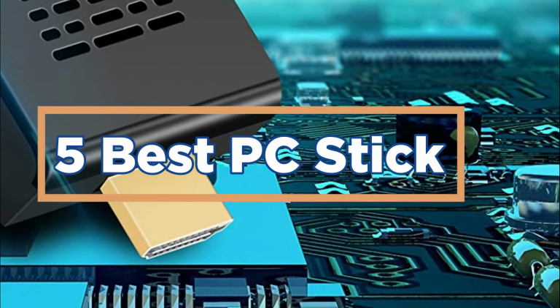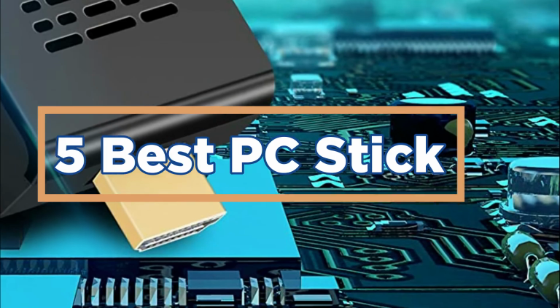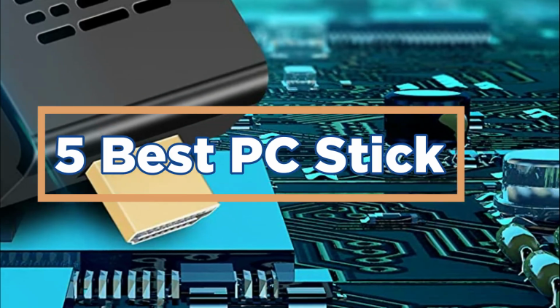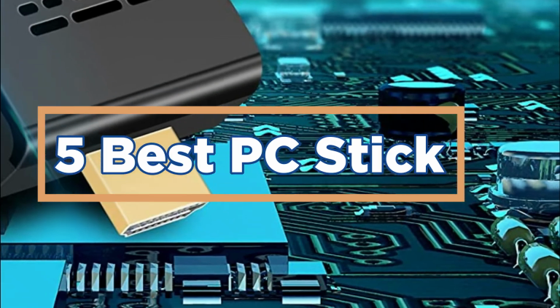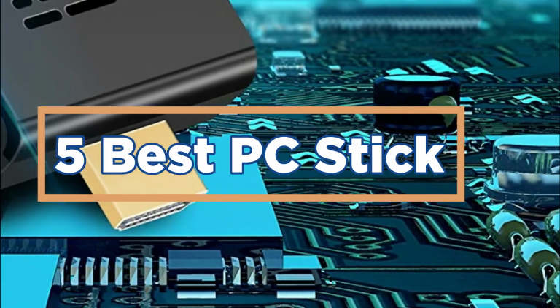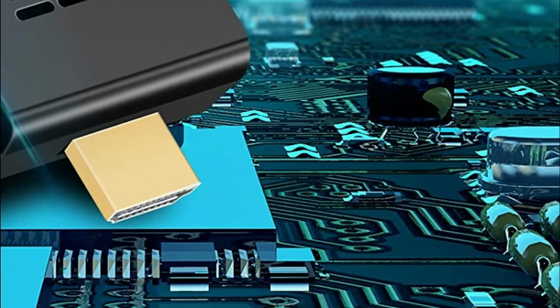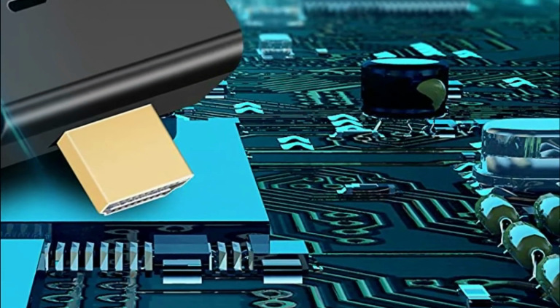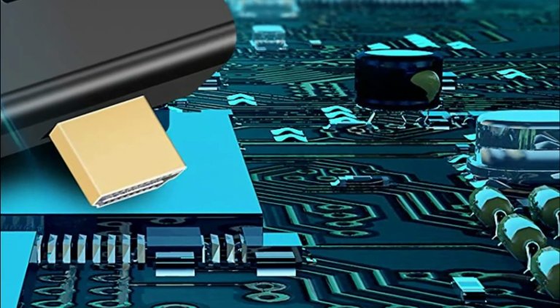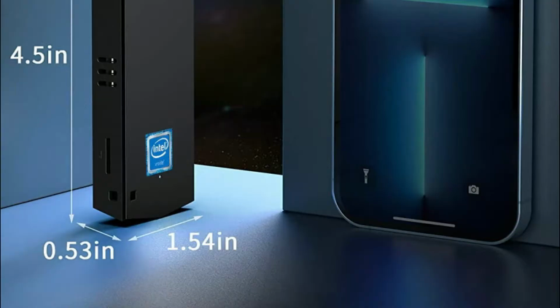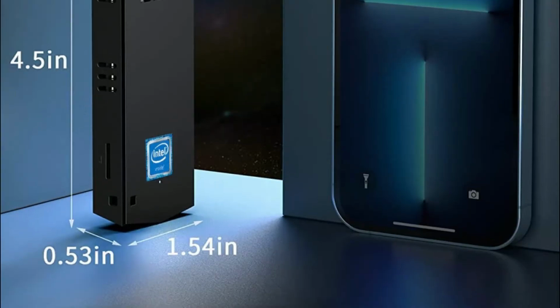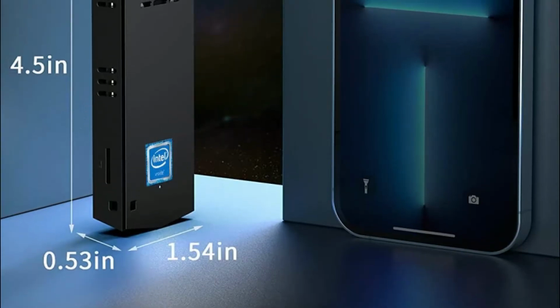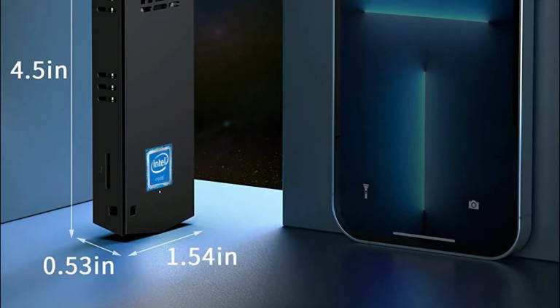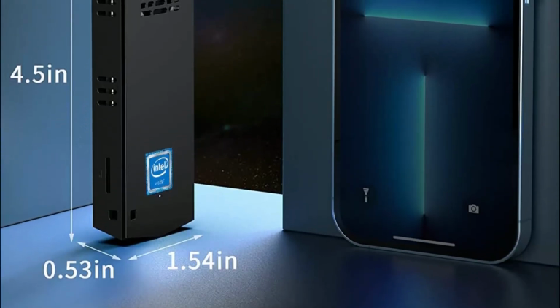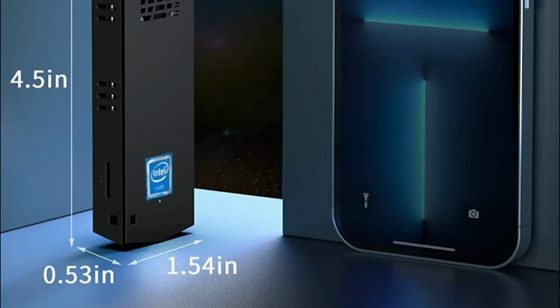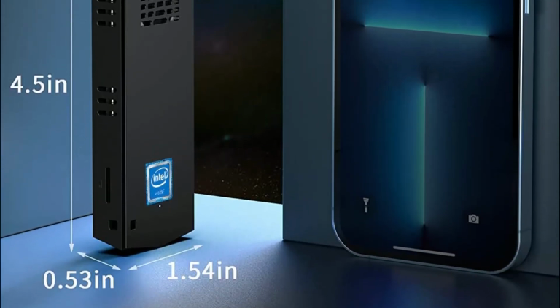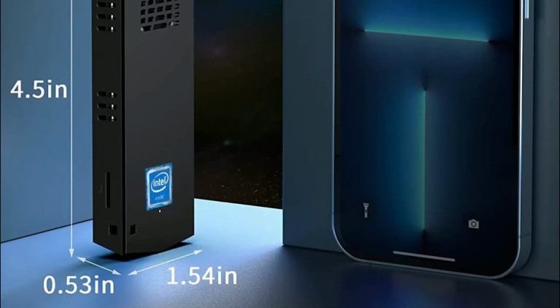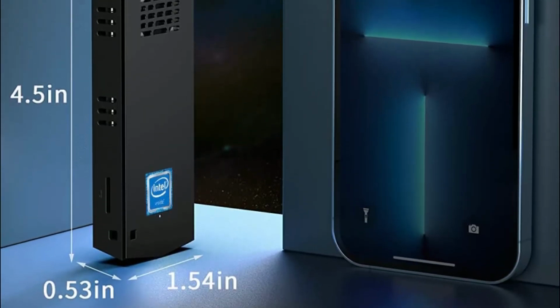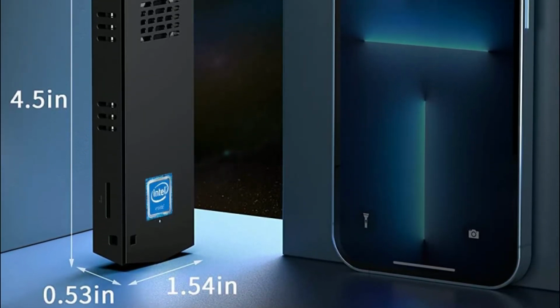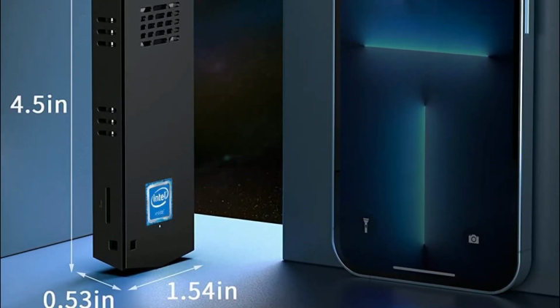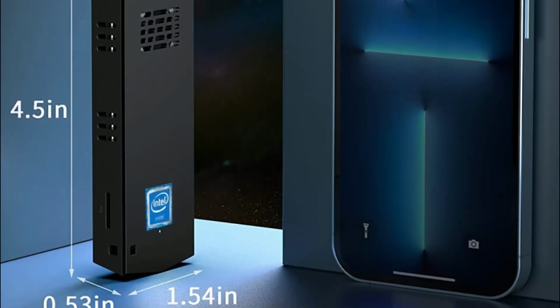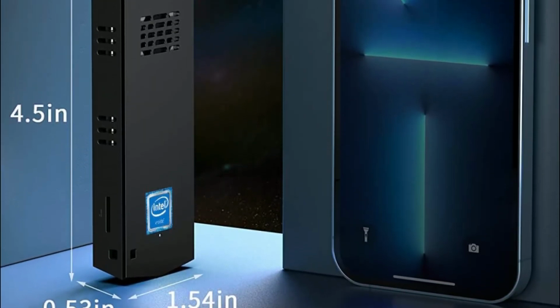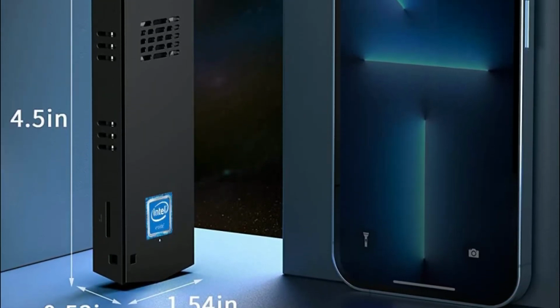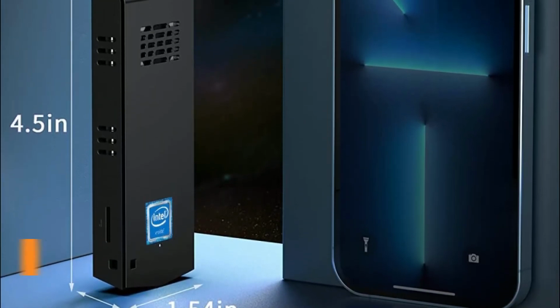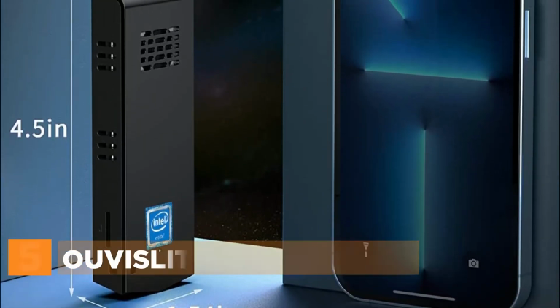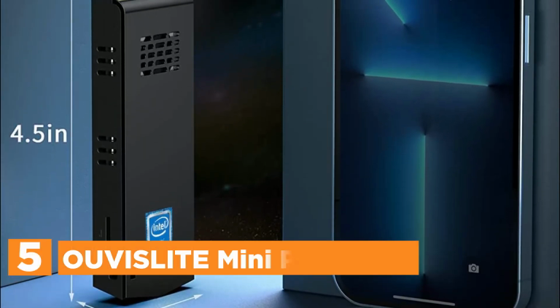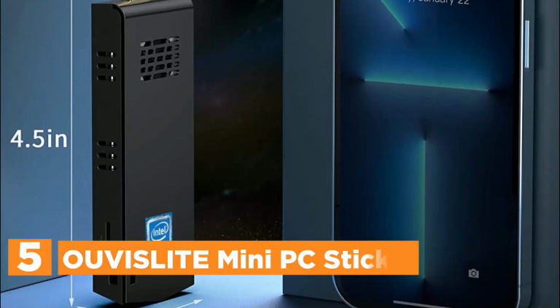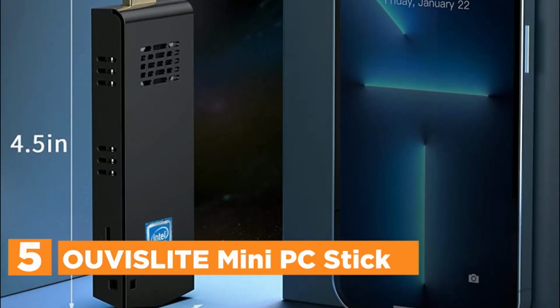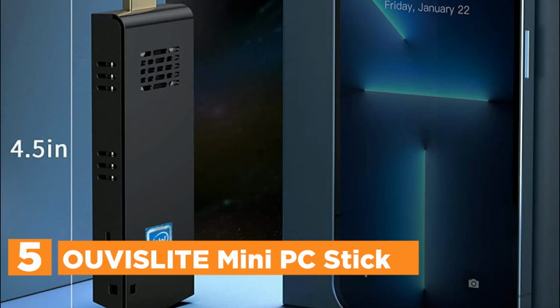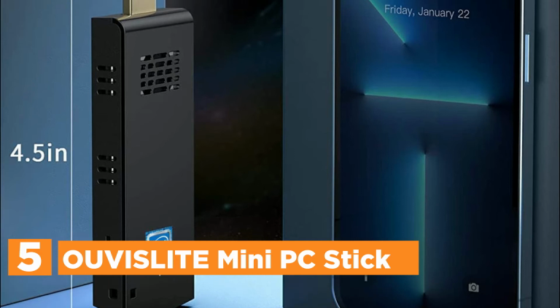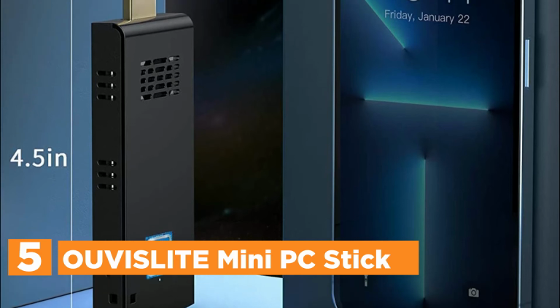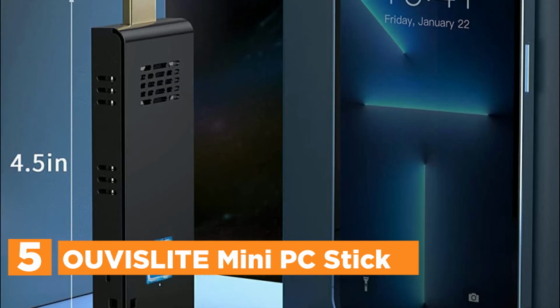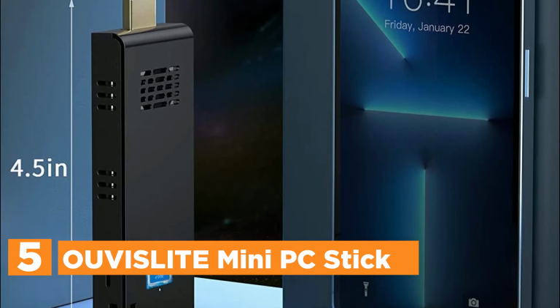Let's get started. Starting our list at number 5: the Uvasleet Mini PC Stick.